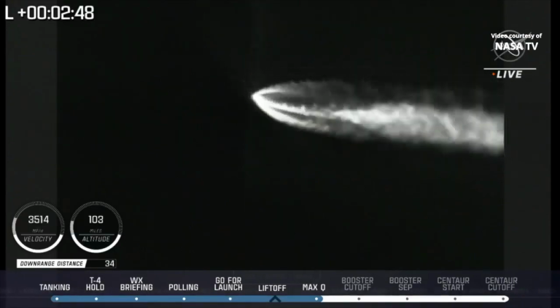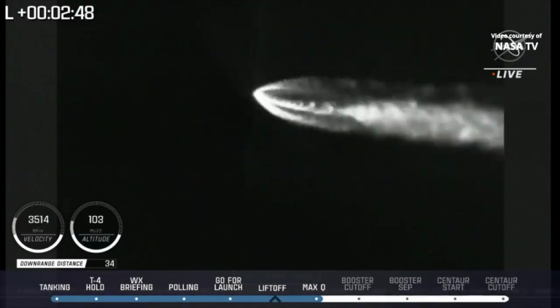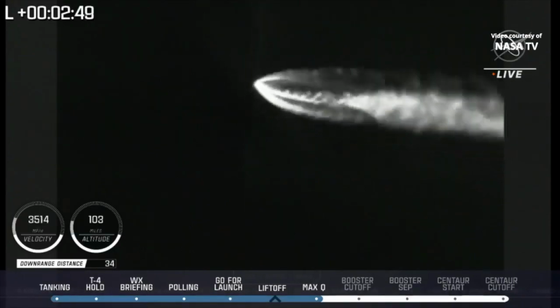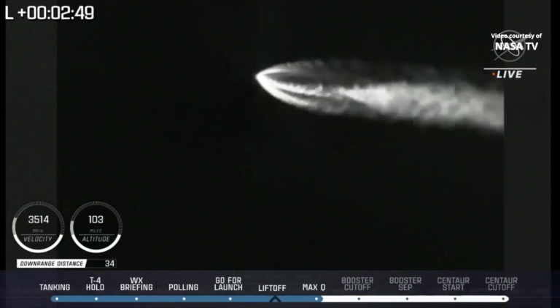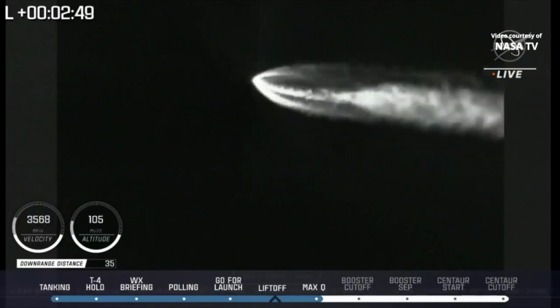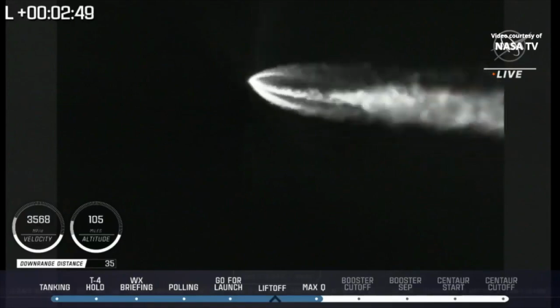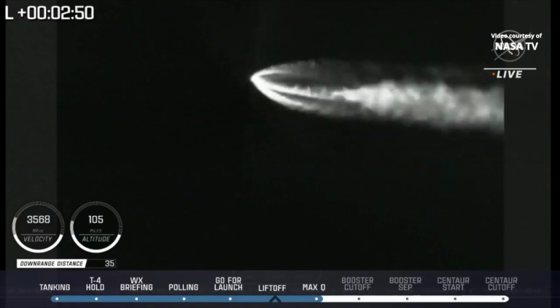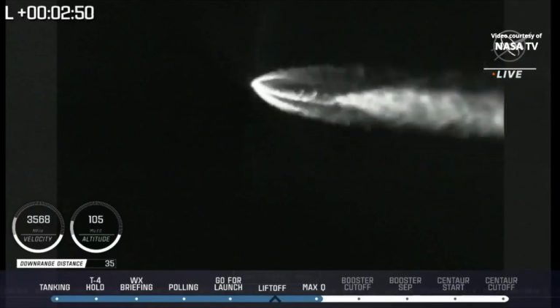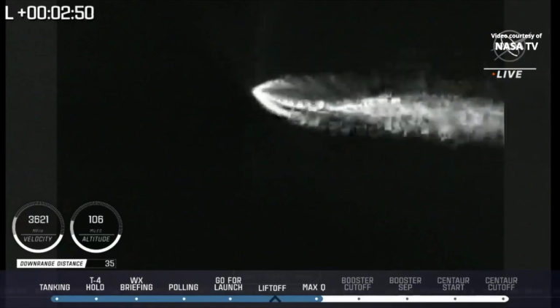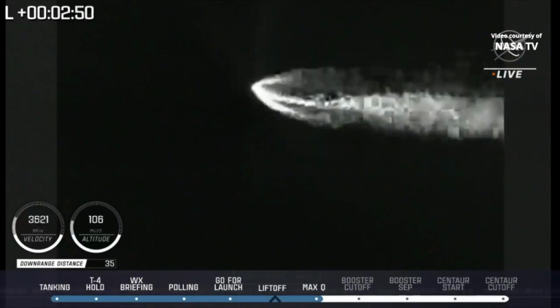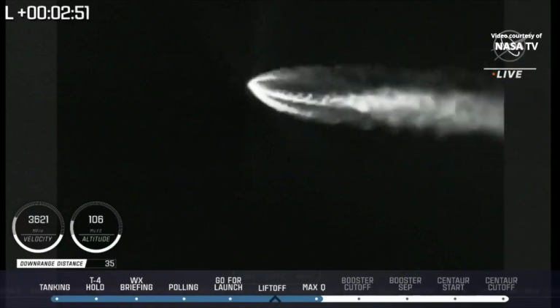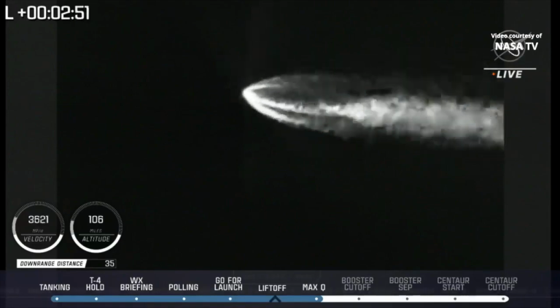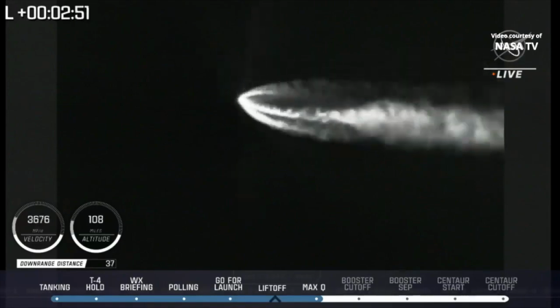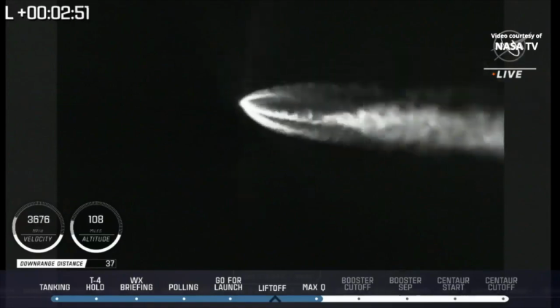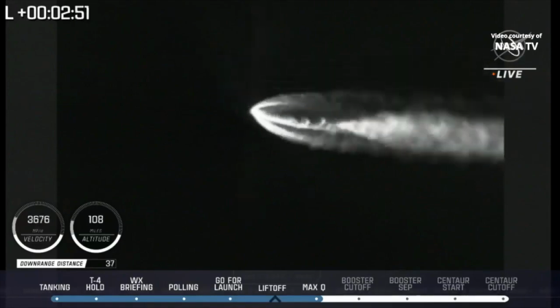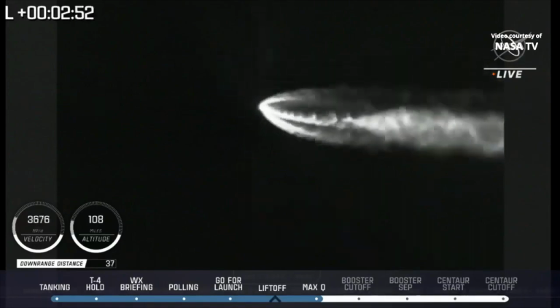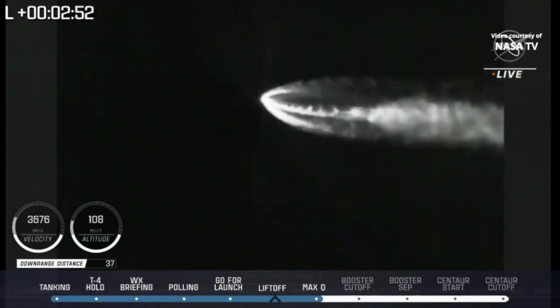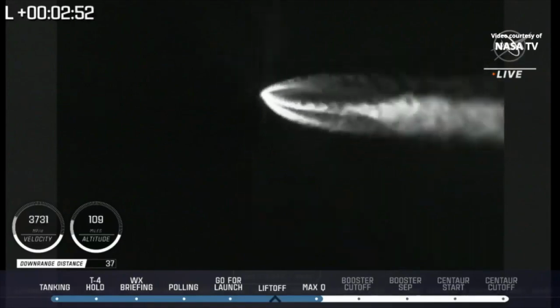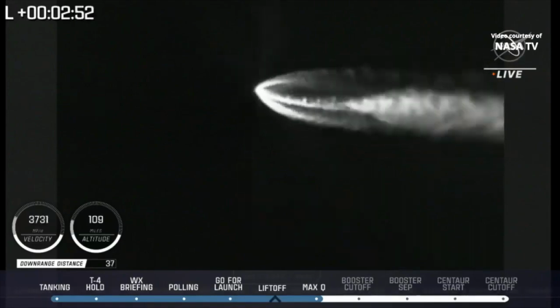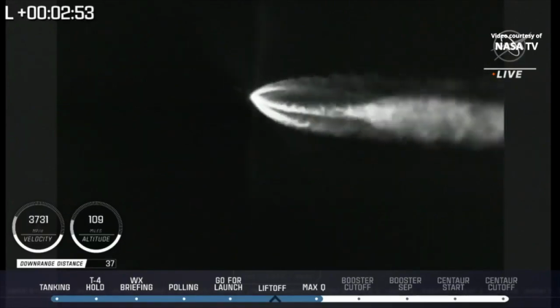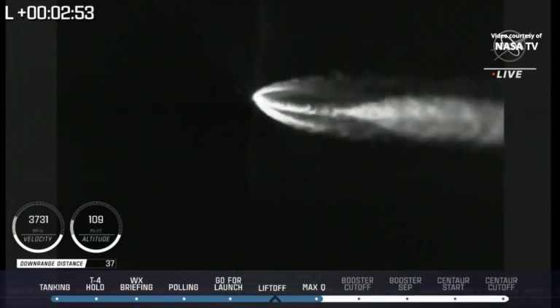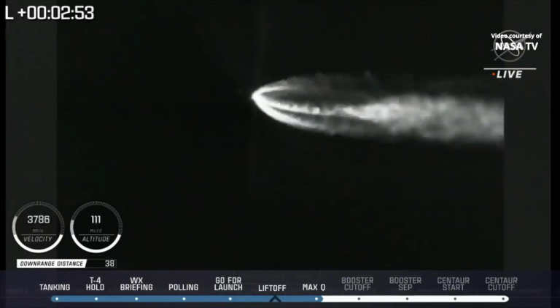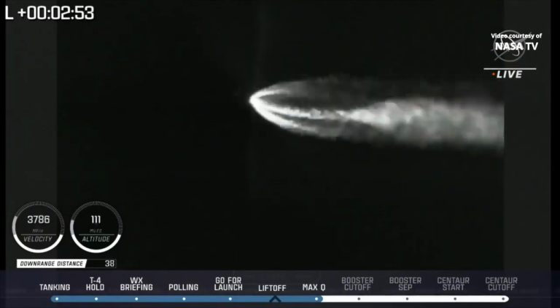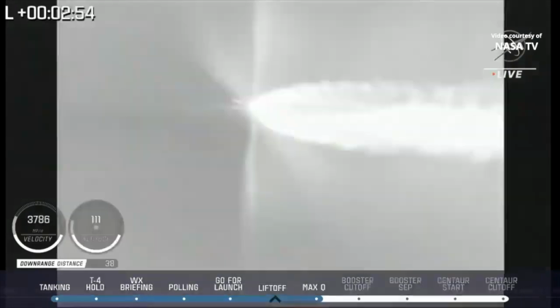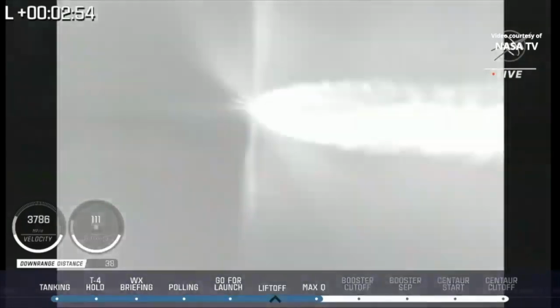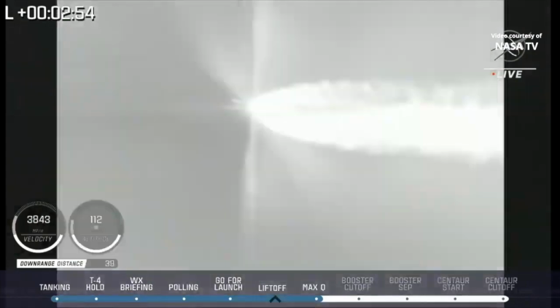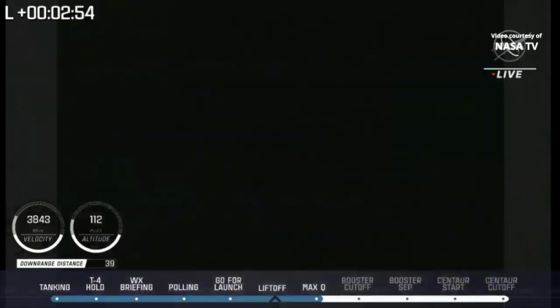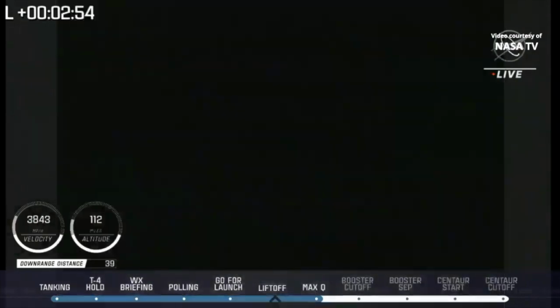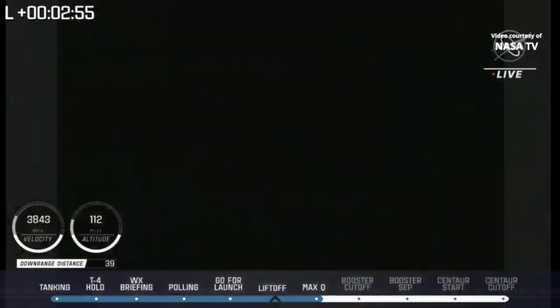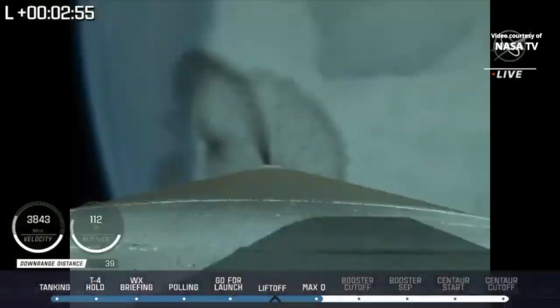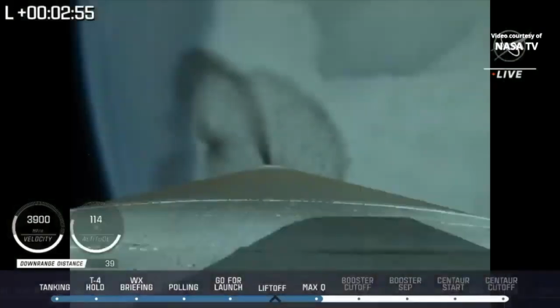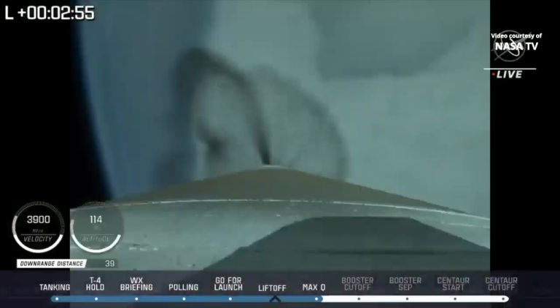2 minutes 50 seconds into flight. RD-180 engine operating parameters continue to look good throughout boost phase. Body rates remain stable.